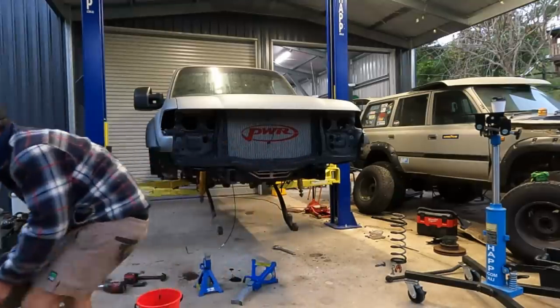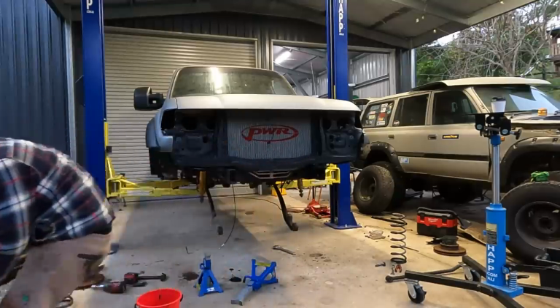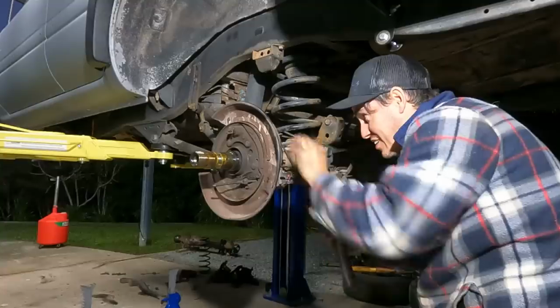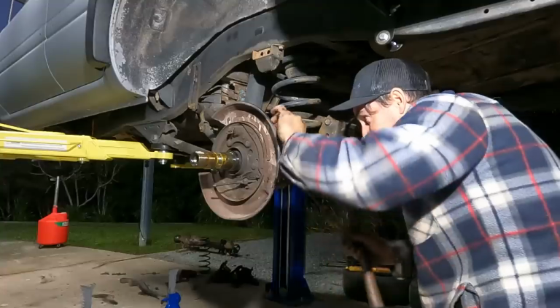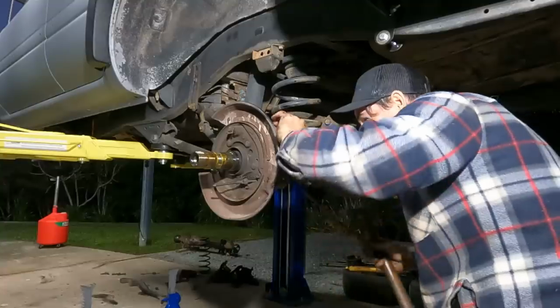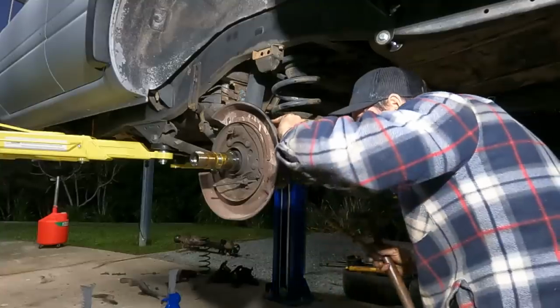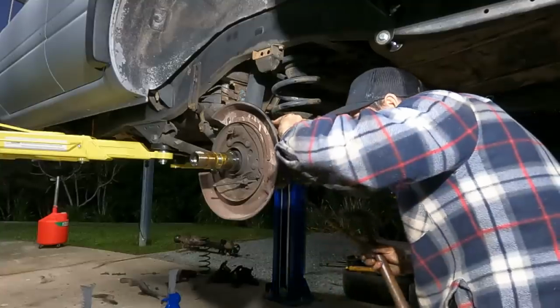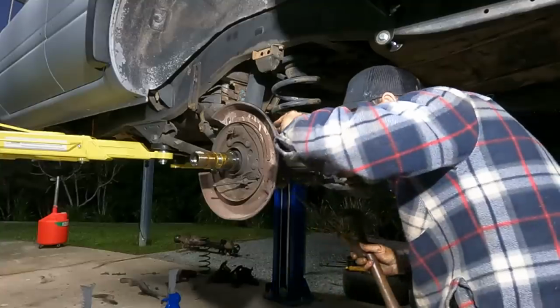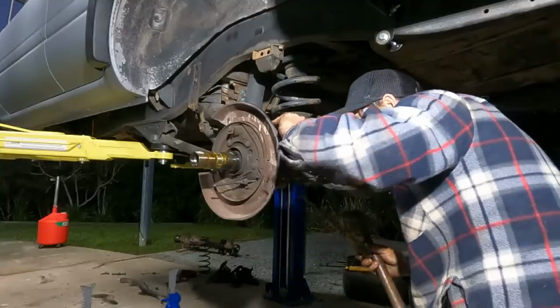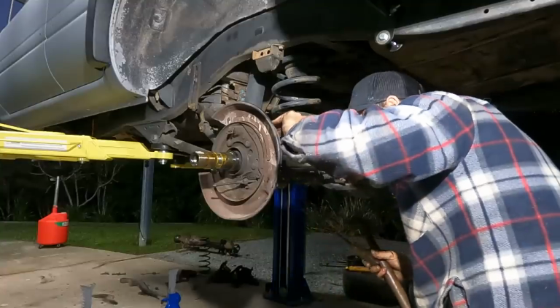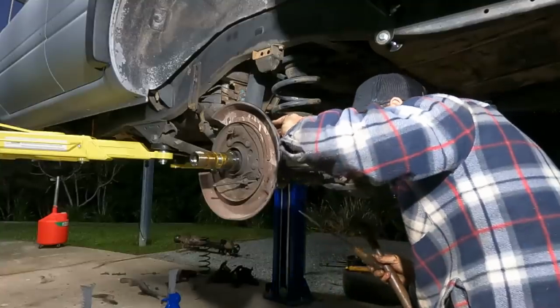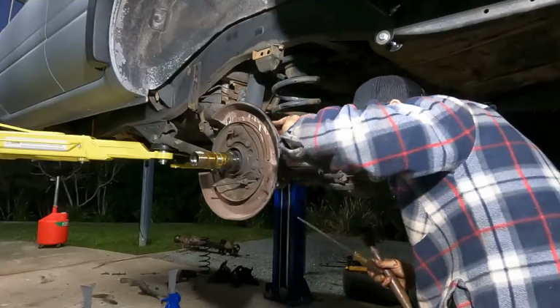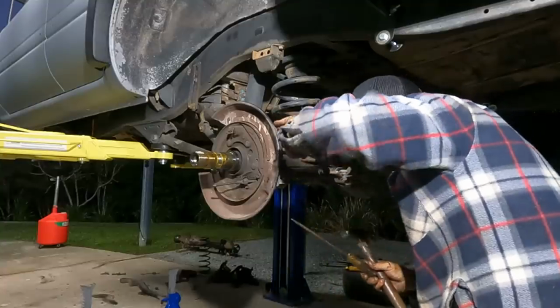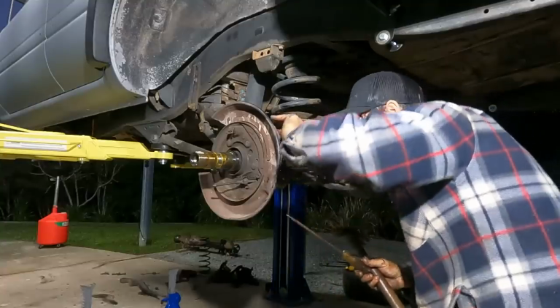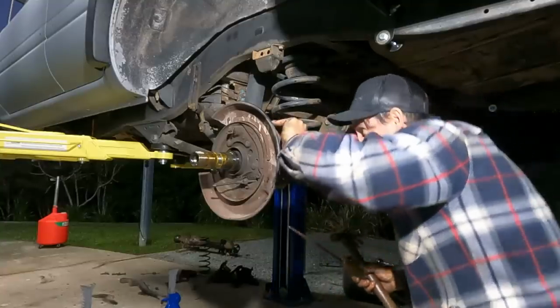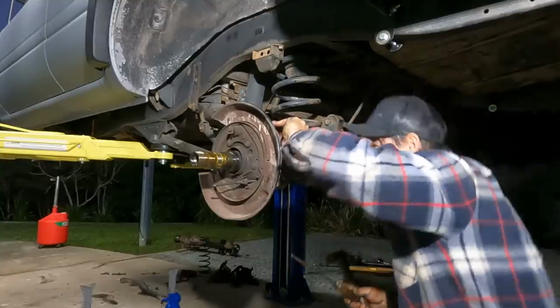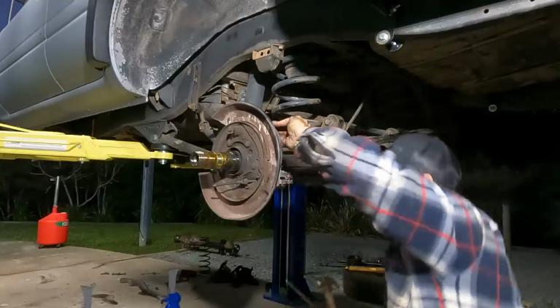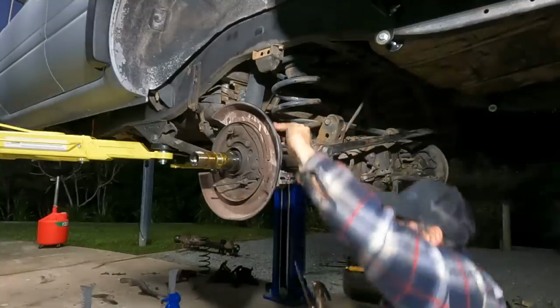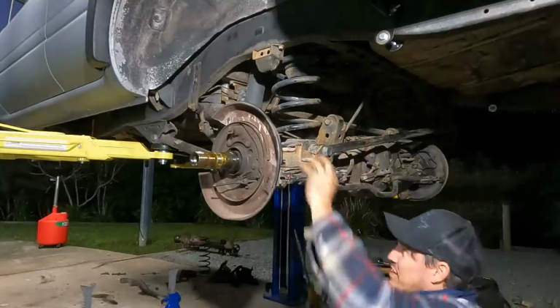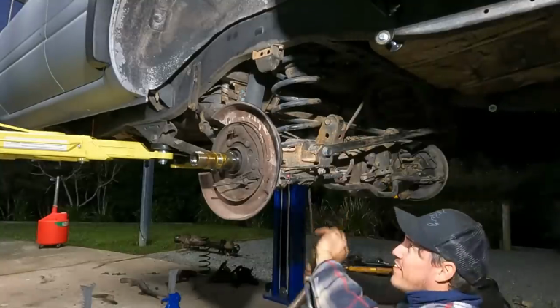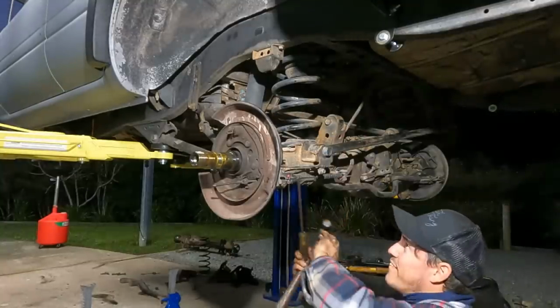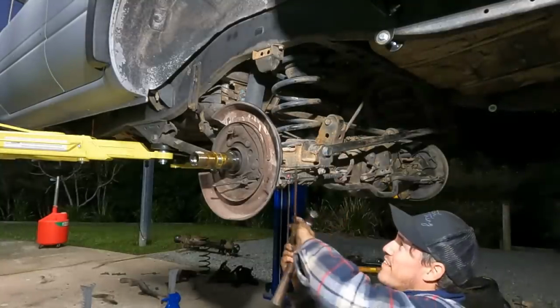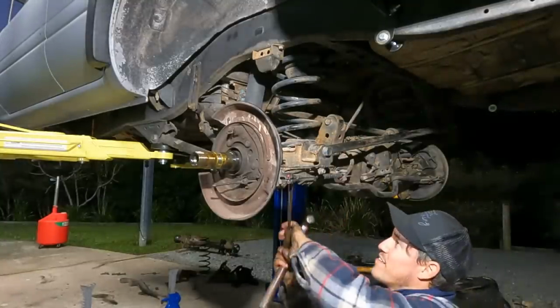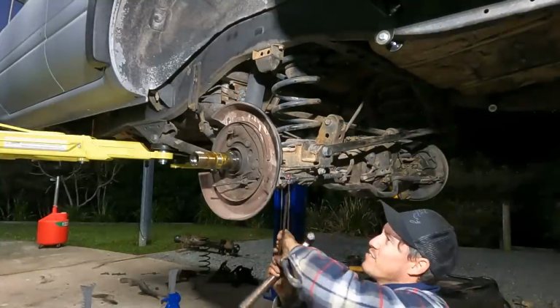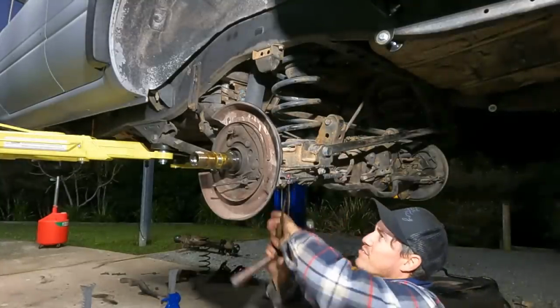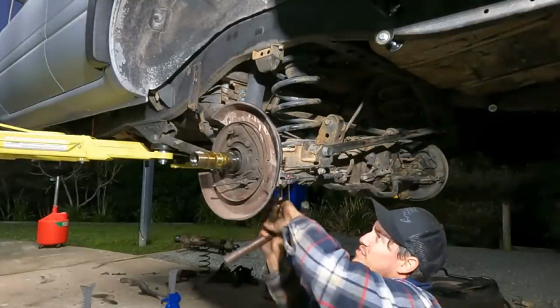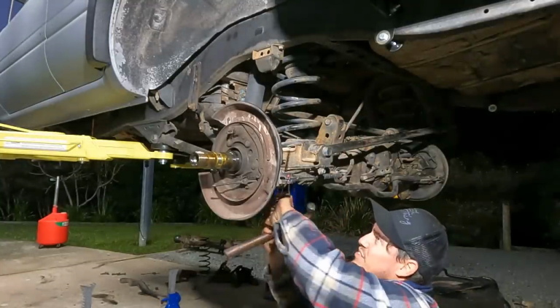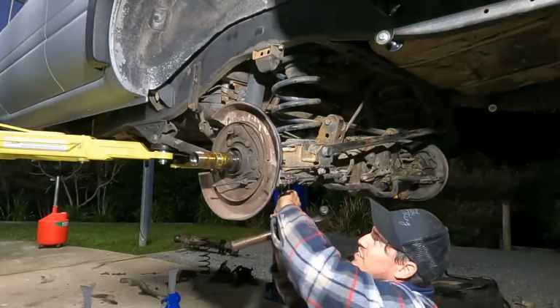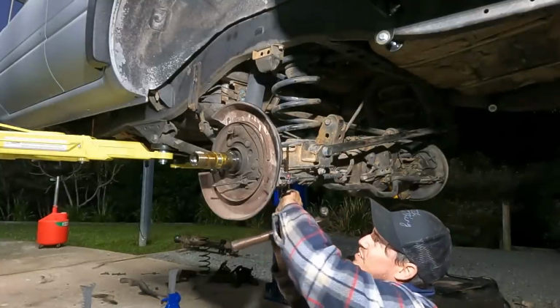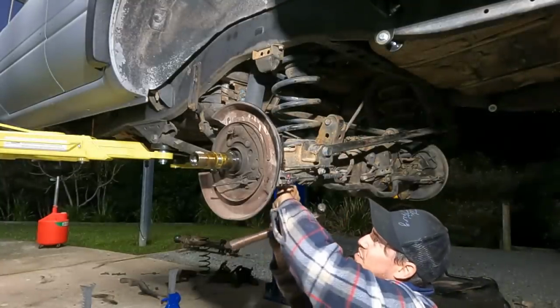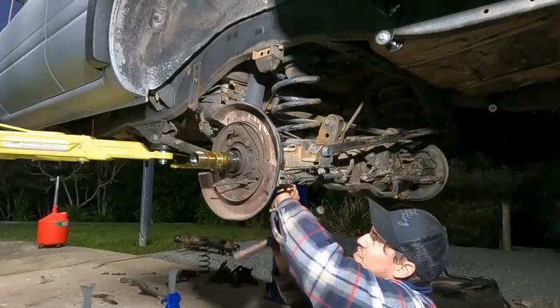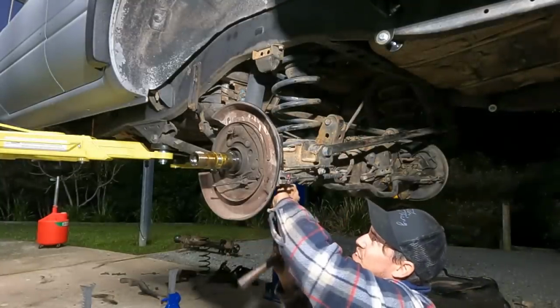With the front end completely stripped down, it's time to move on to the rear brakes, suspension, and finally the diff.